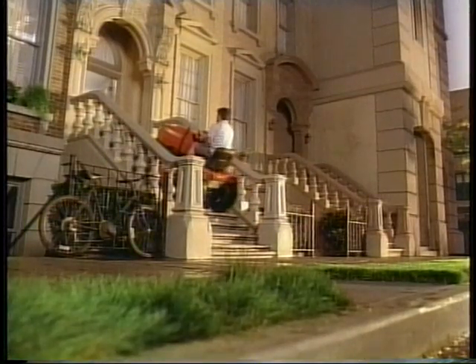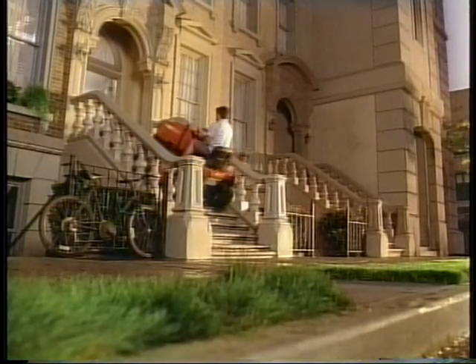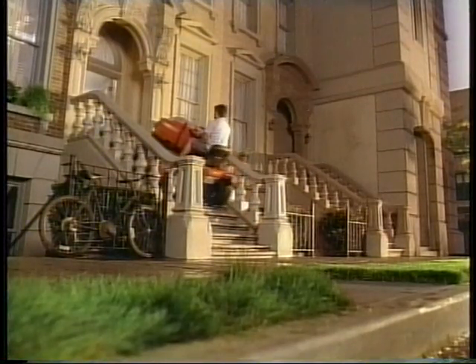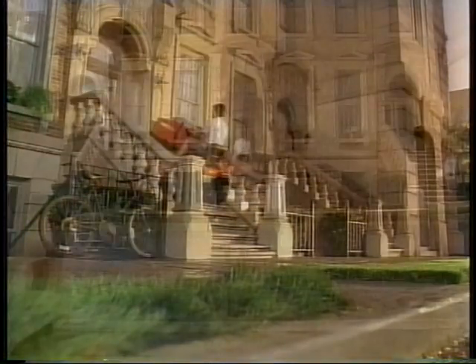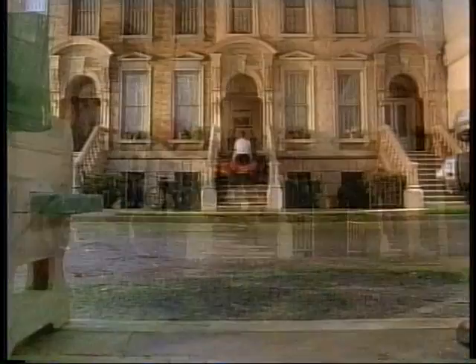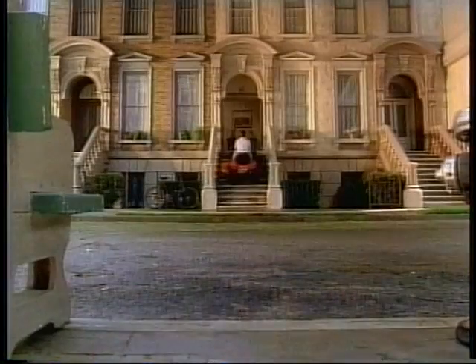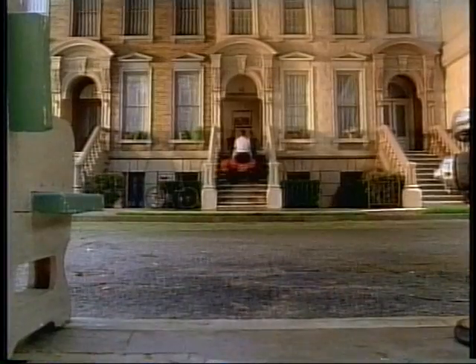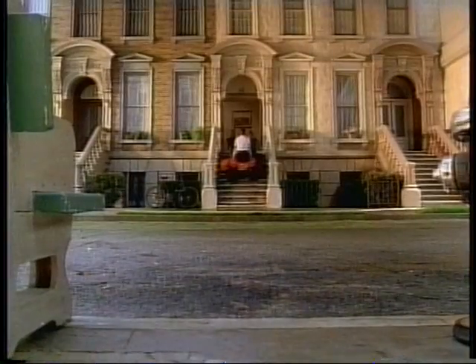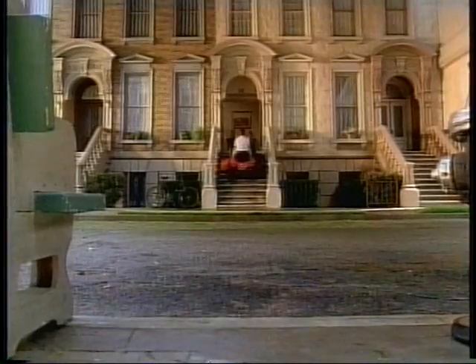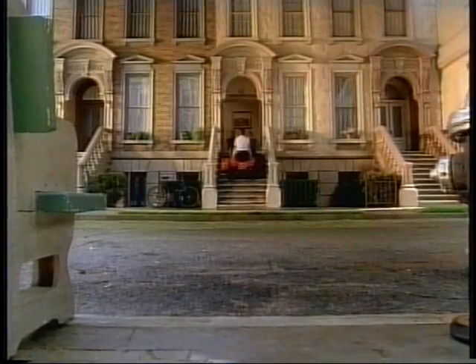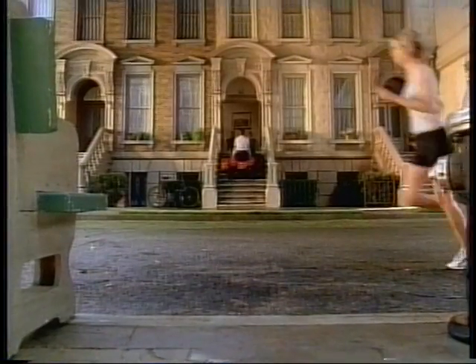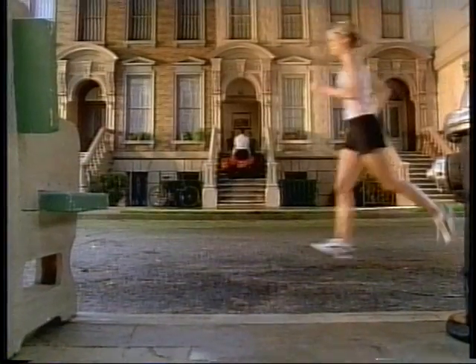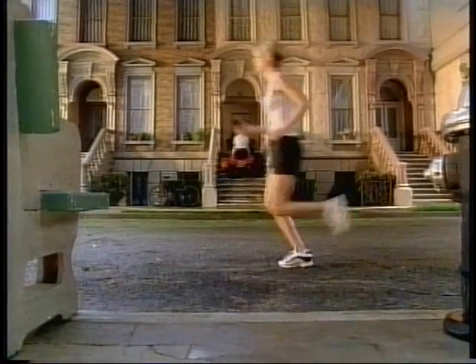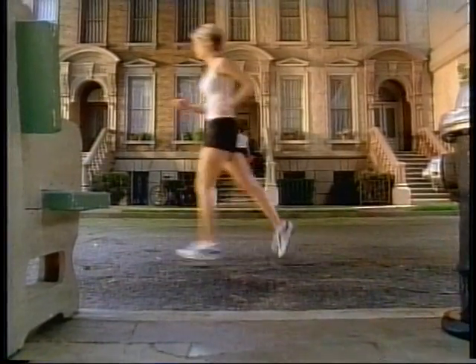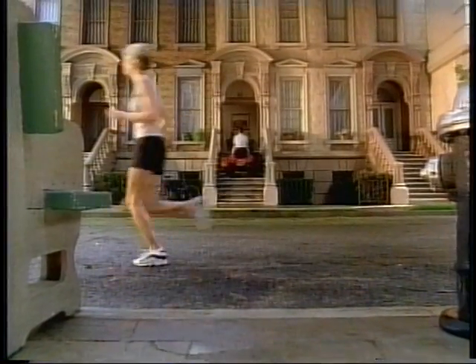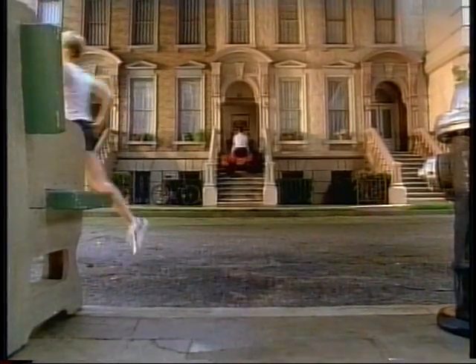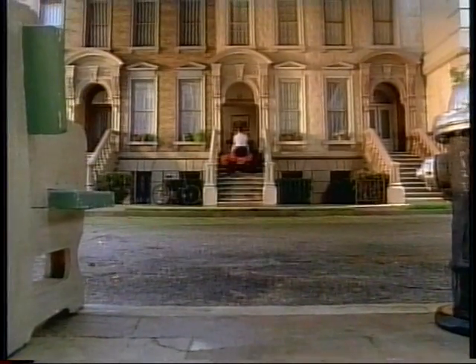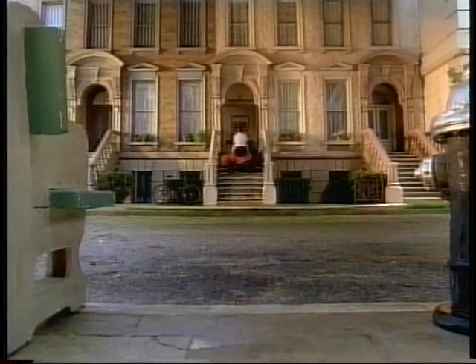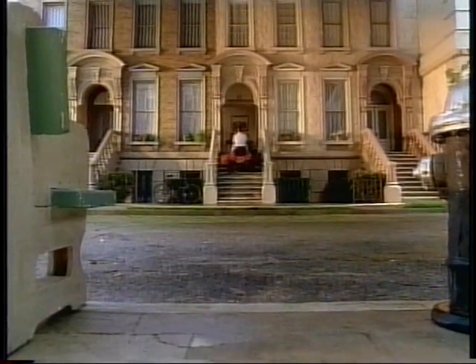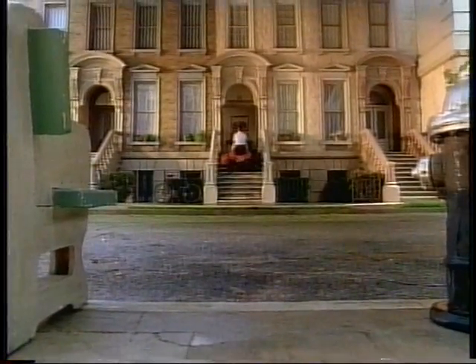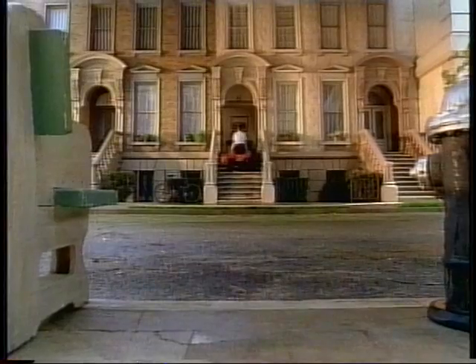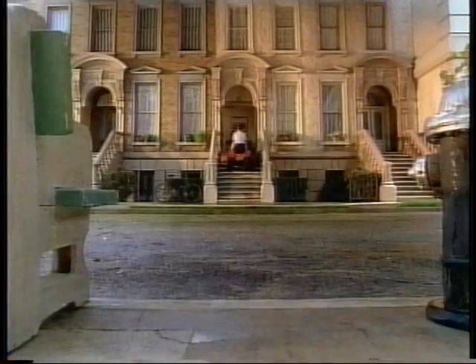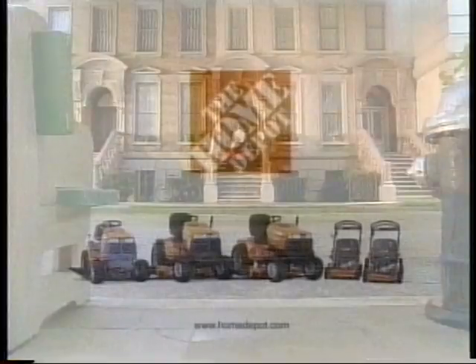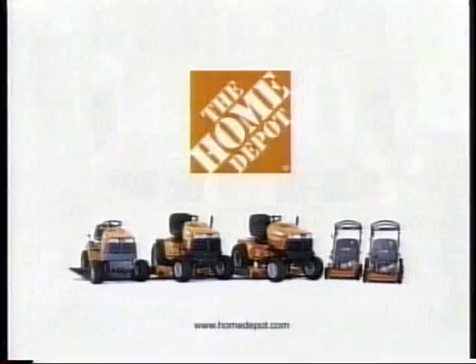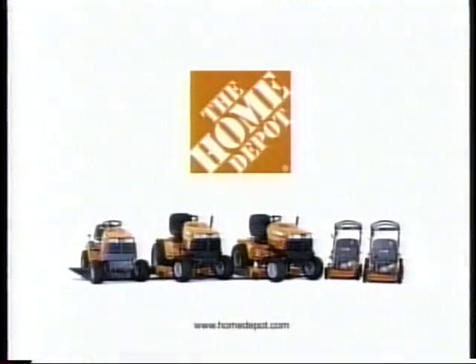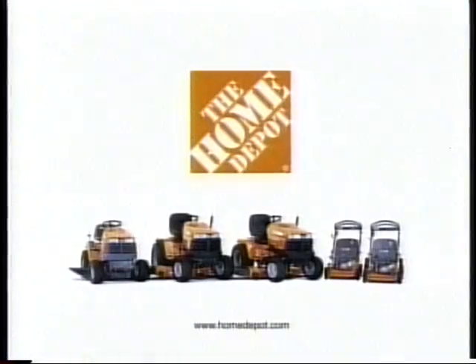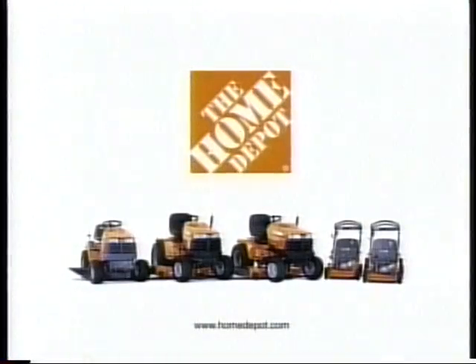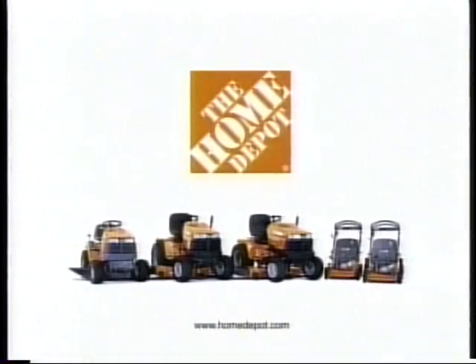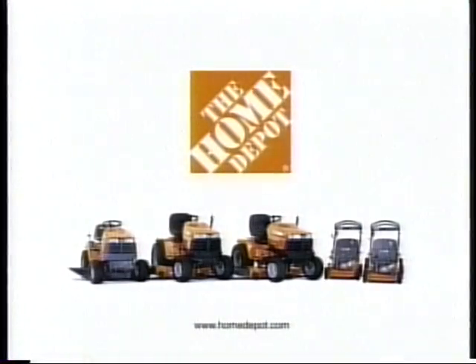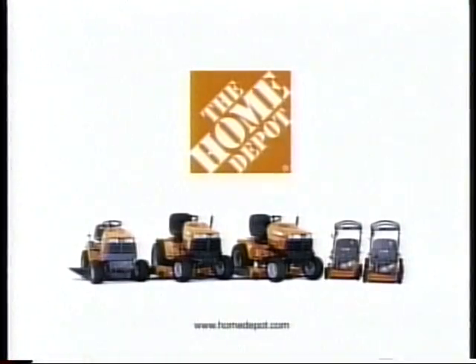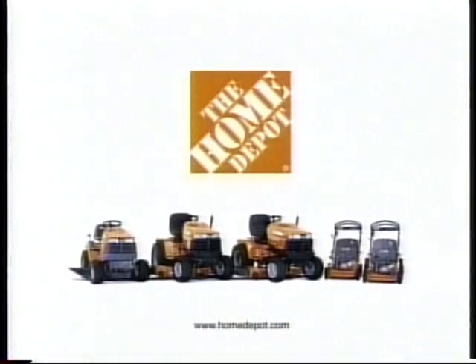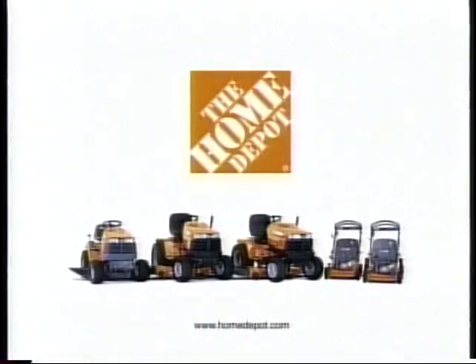You'll wish you had a bigger yard. Scotts Mowers, available at the Home Depot.